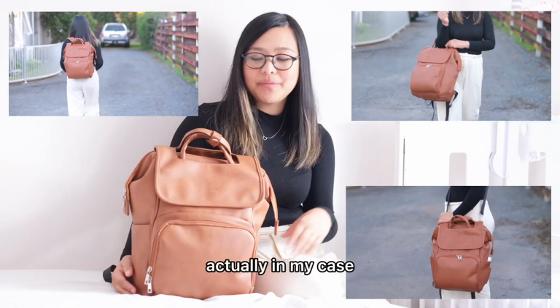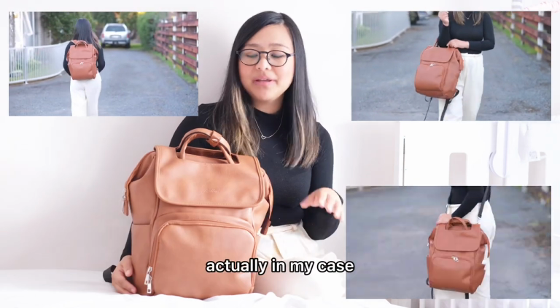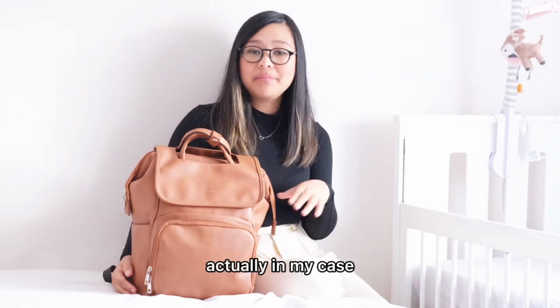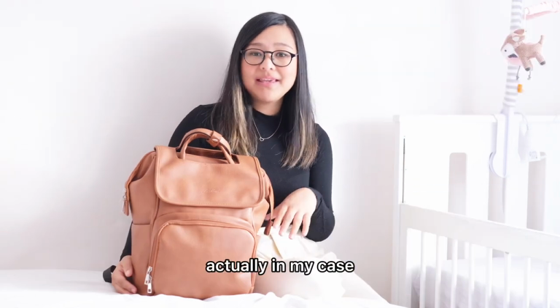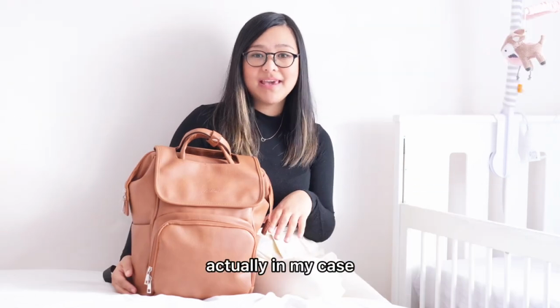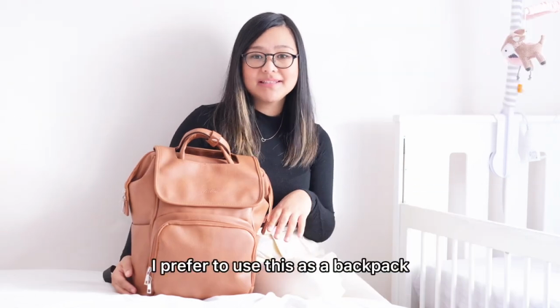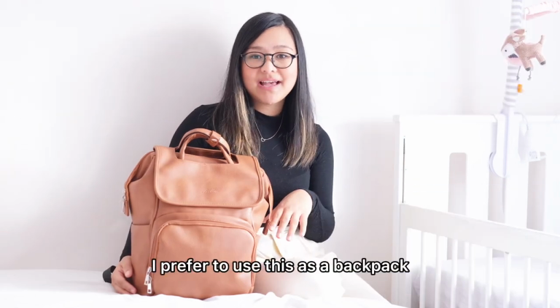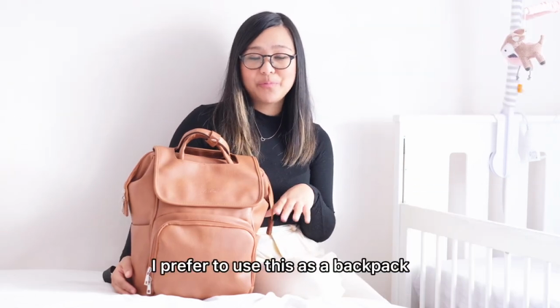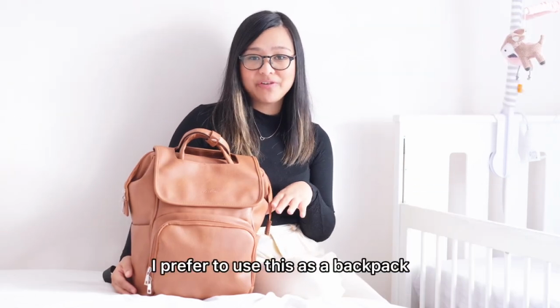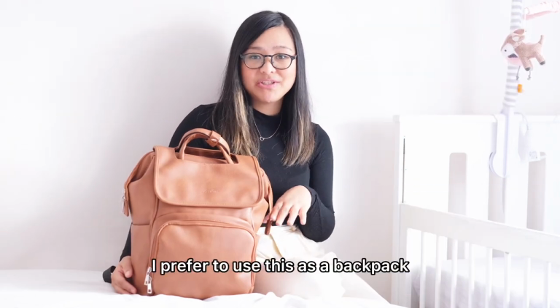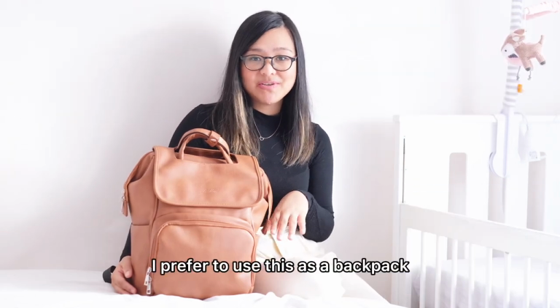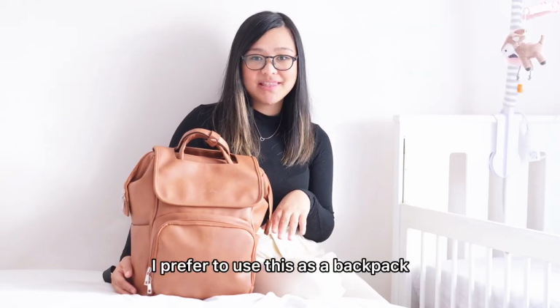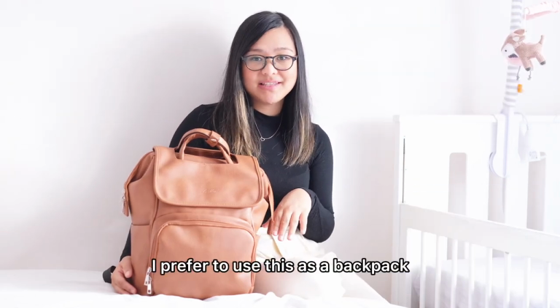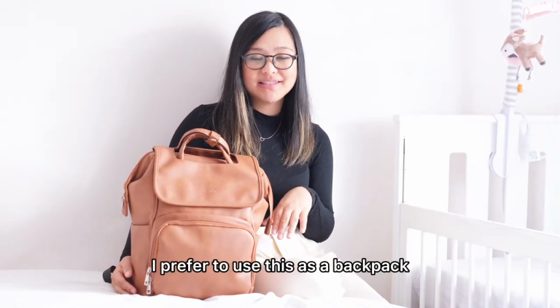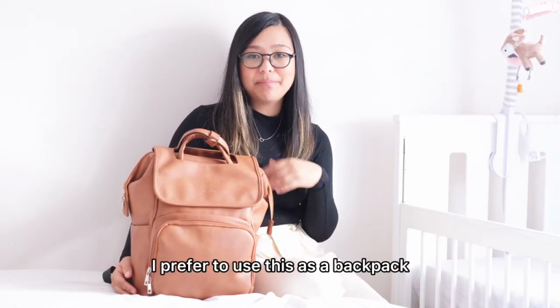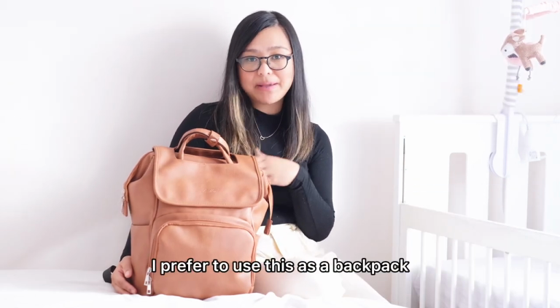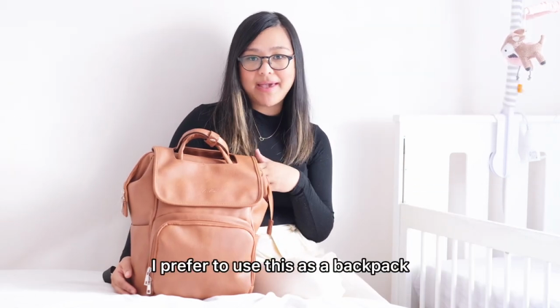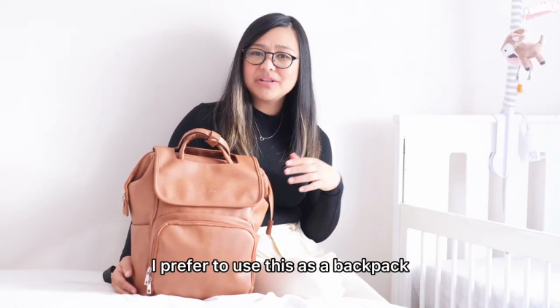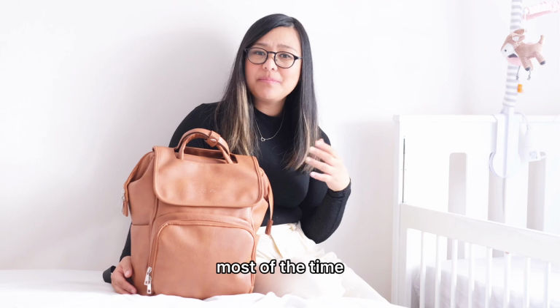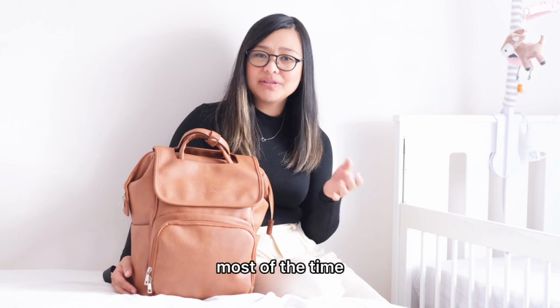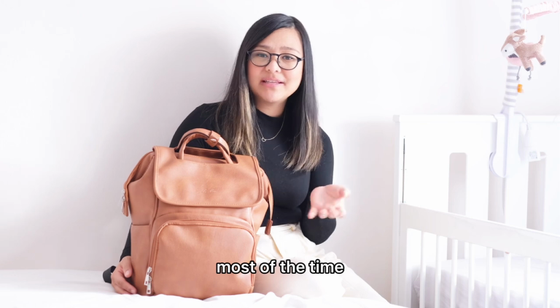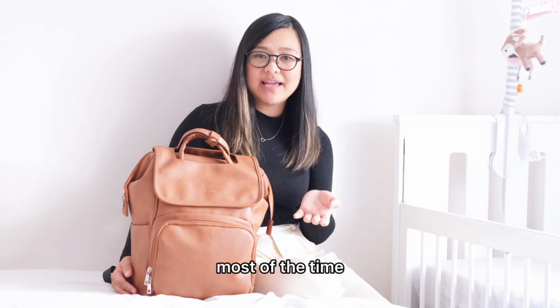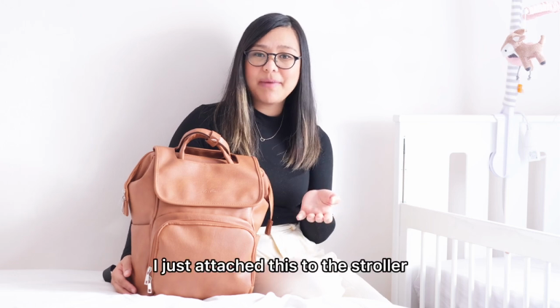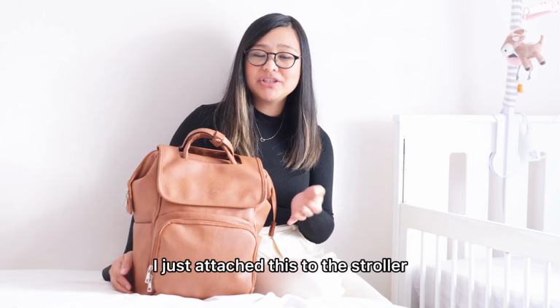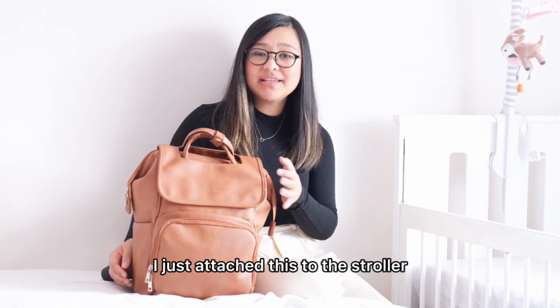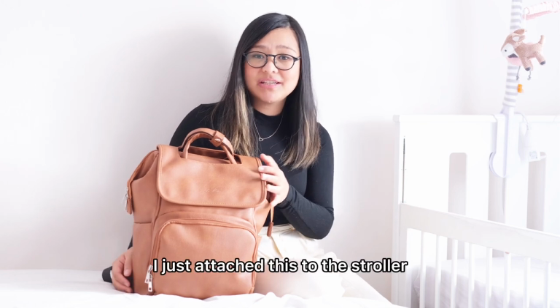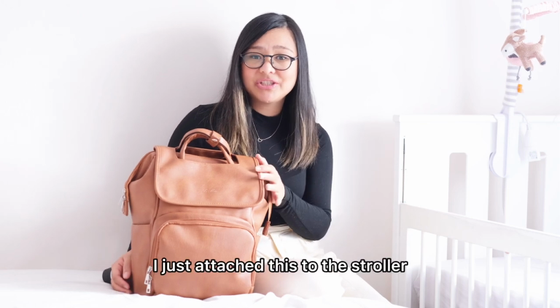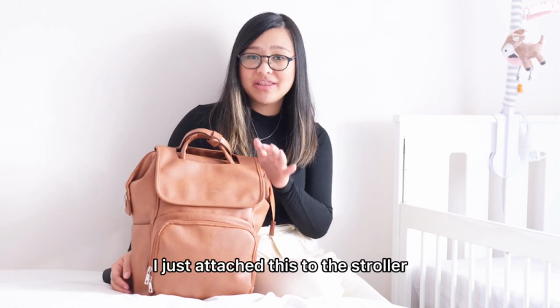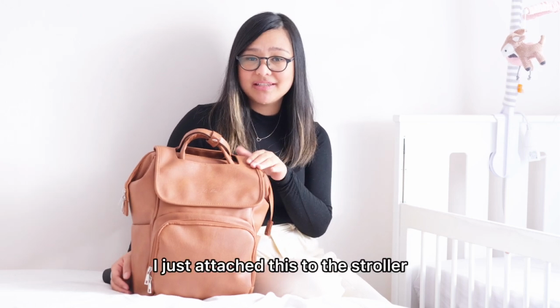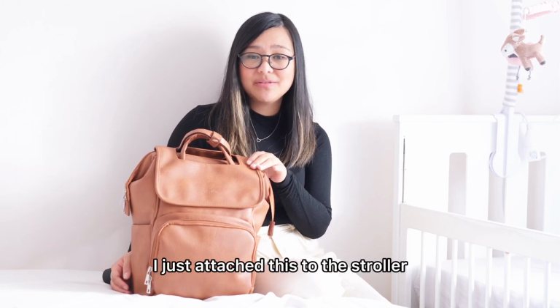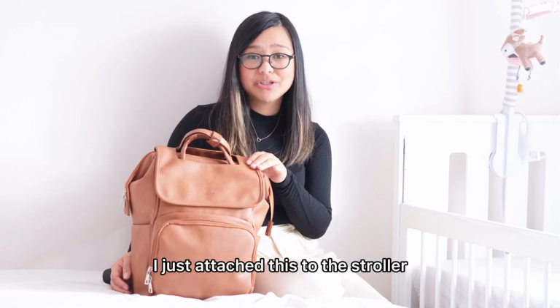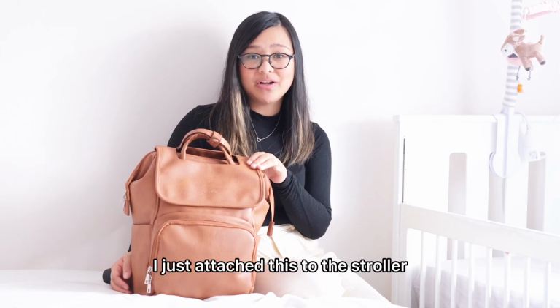In my case, I prefer to use this as a backpack. Most of the time, I just attach this to the stroller.